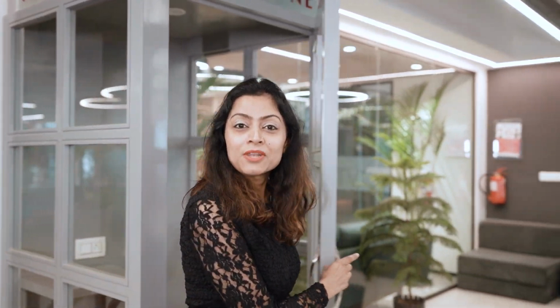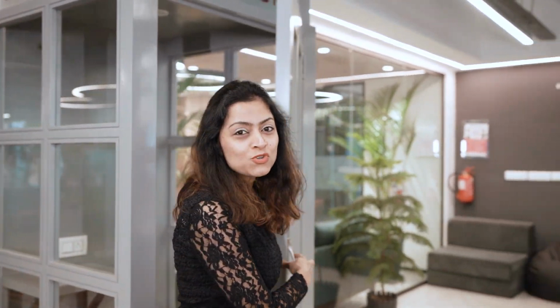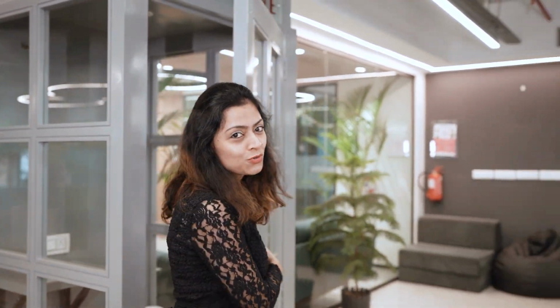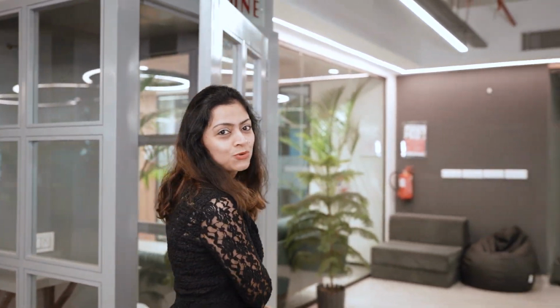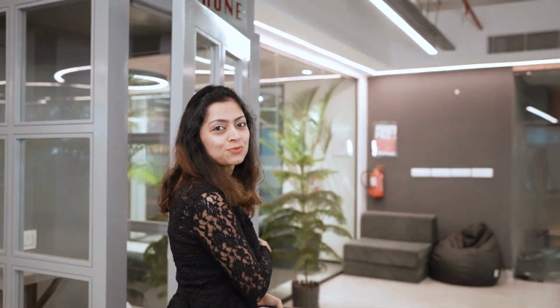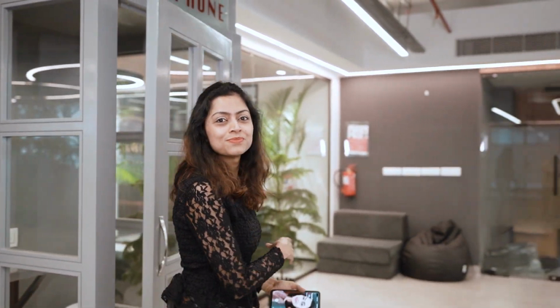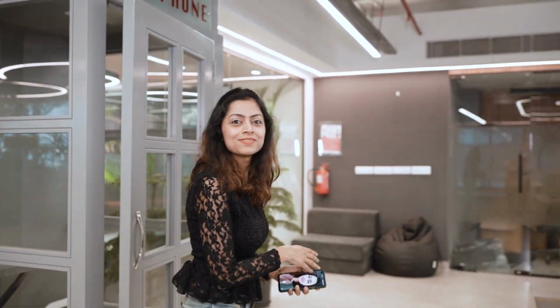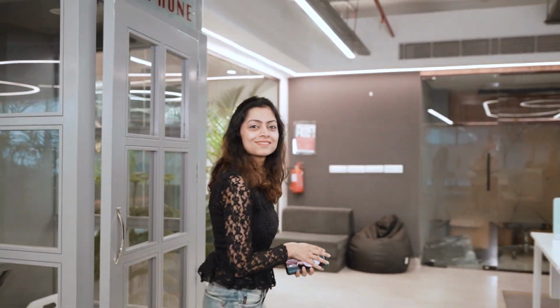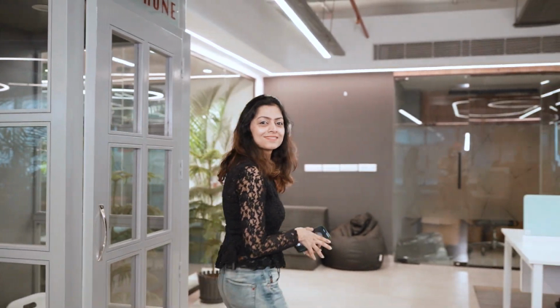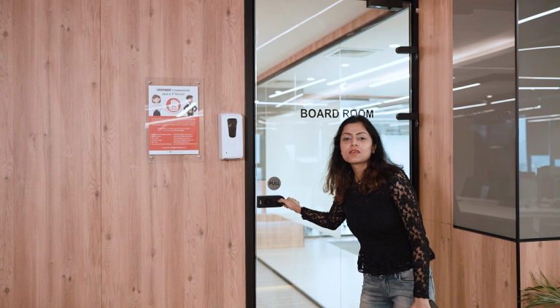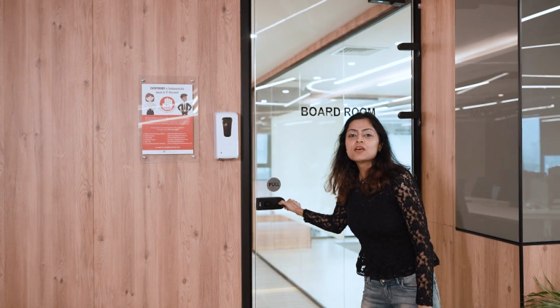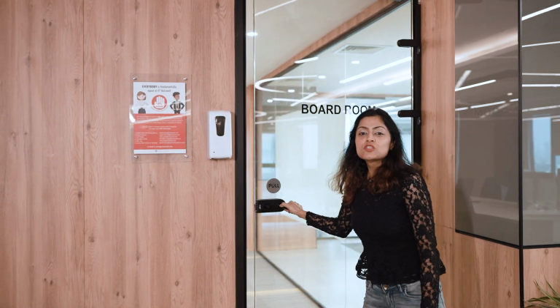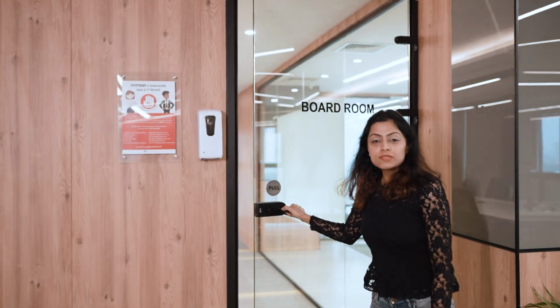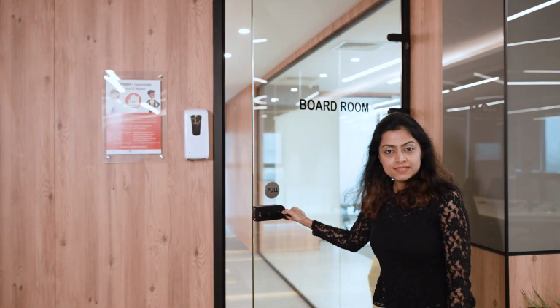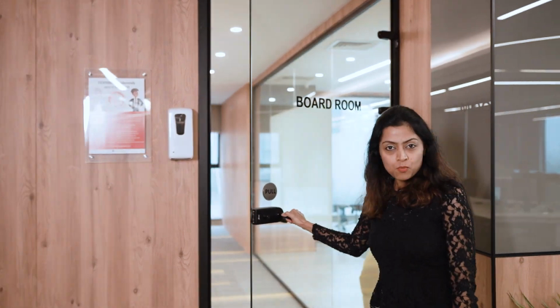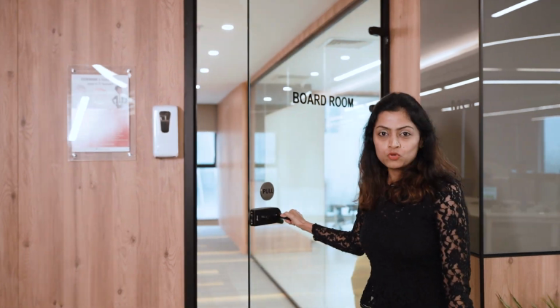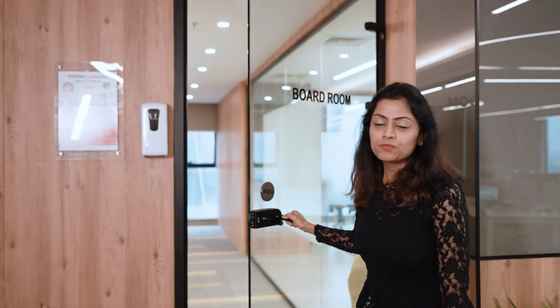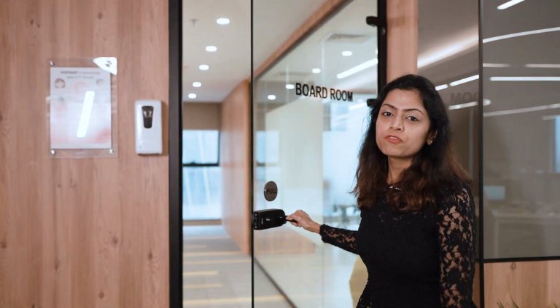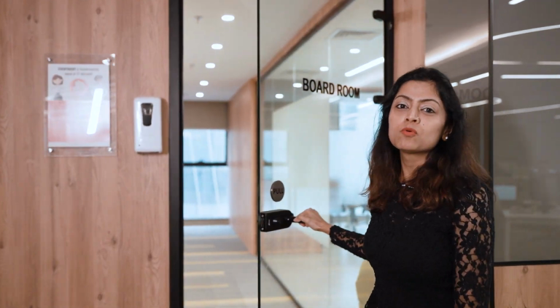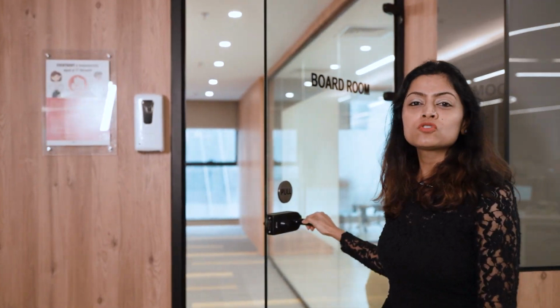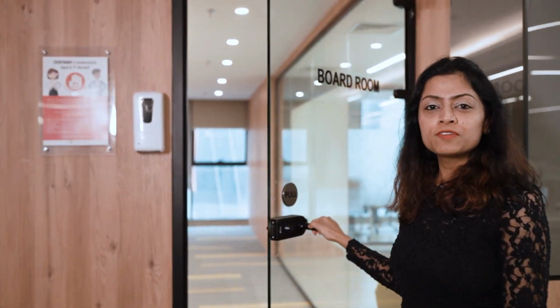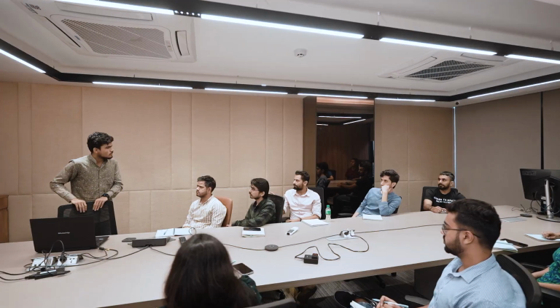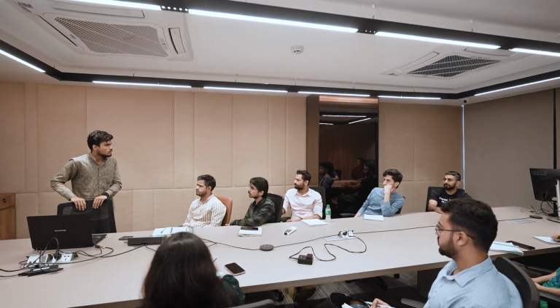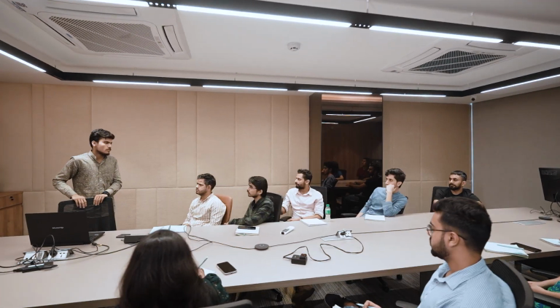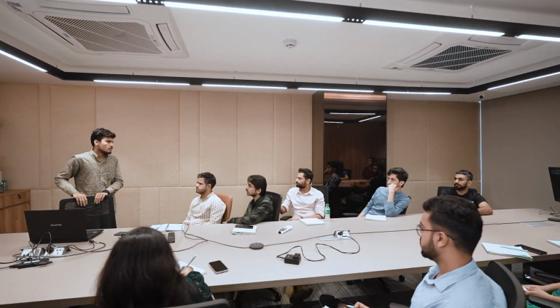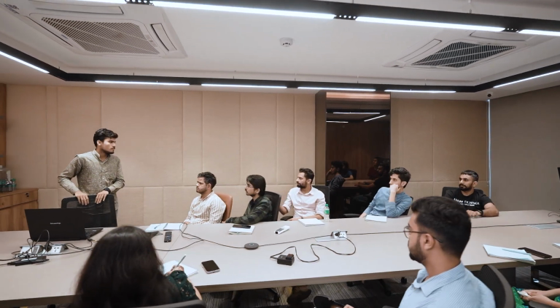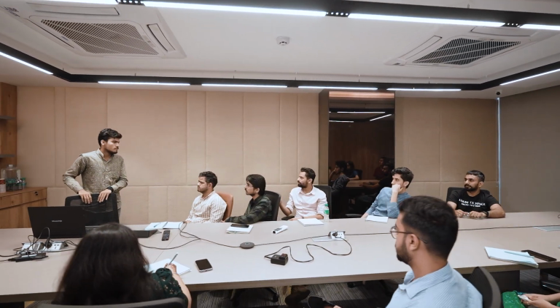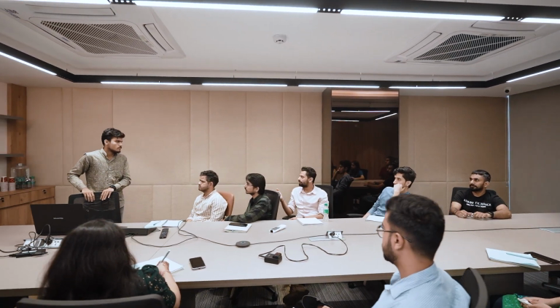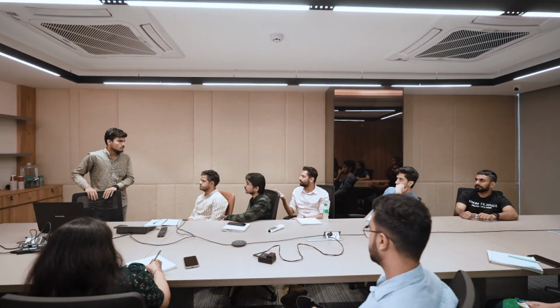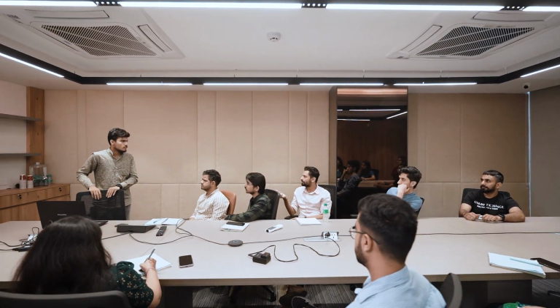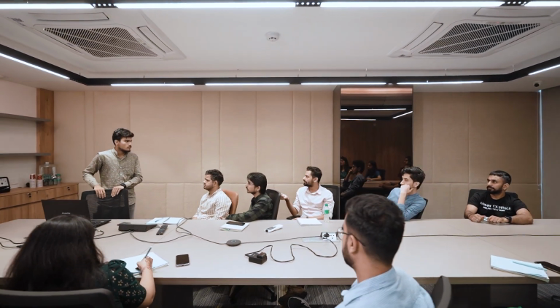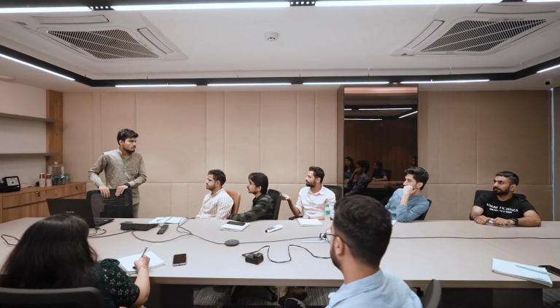Let me now show you the board room. This is our board room where most of the strategic decisions of the company are taken.